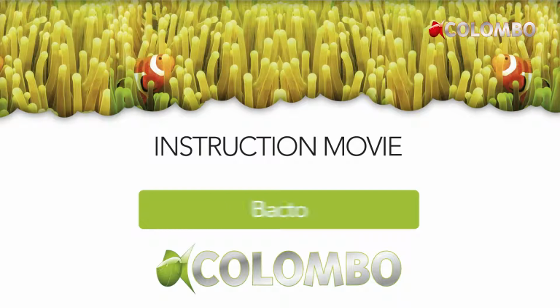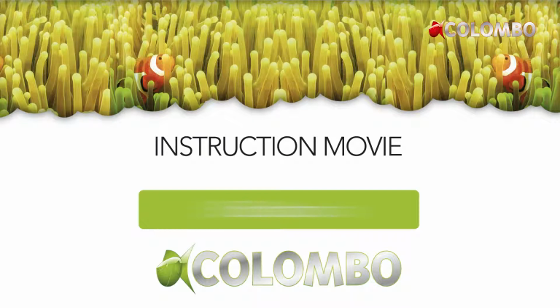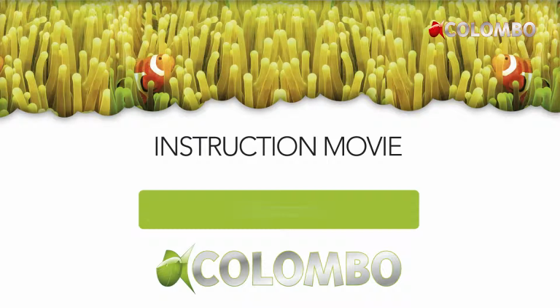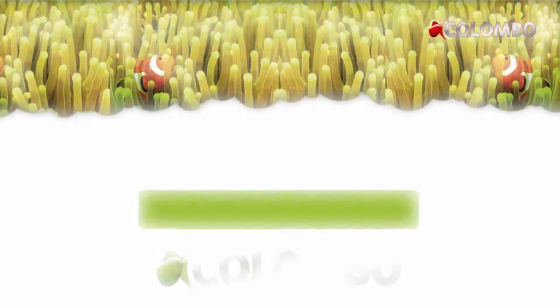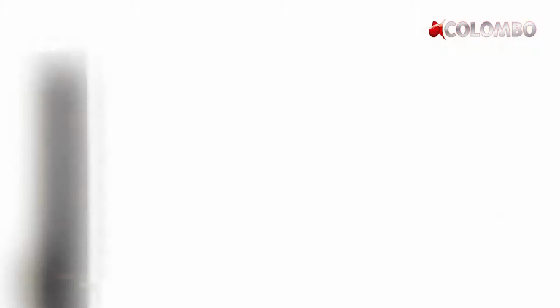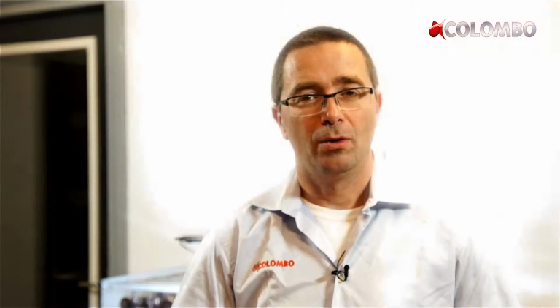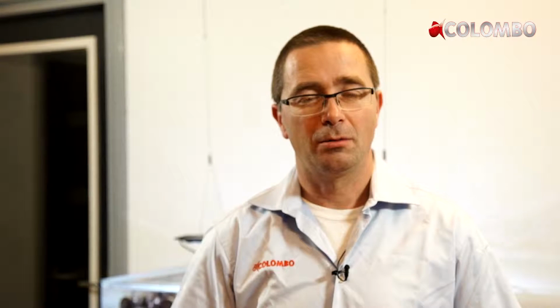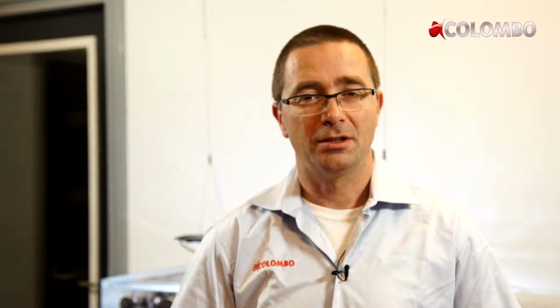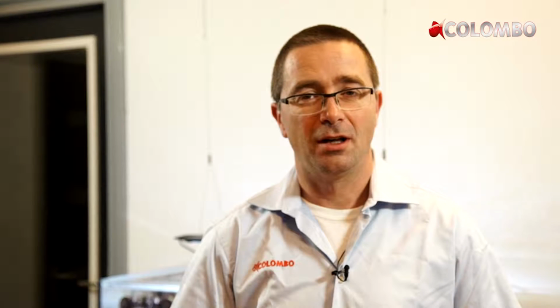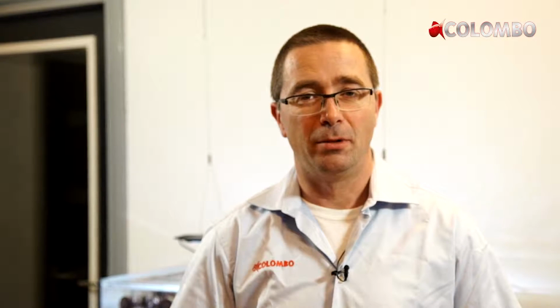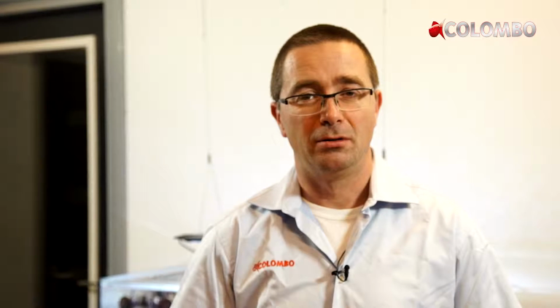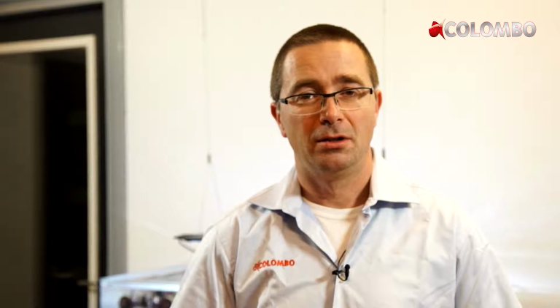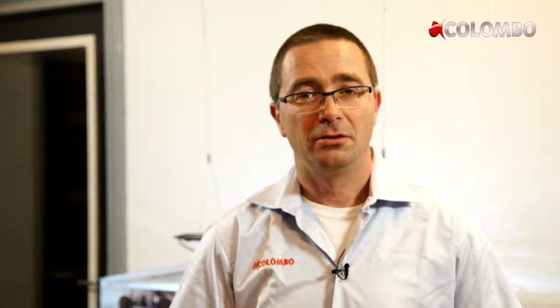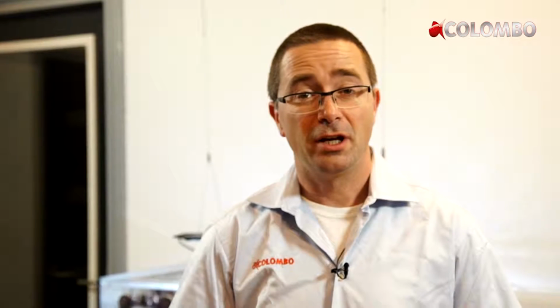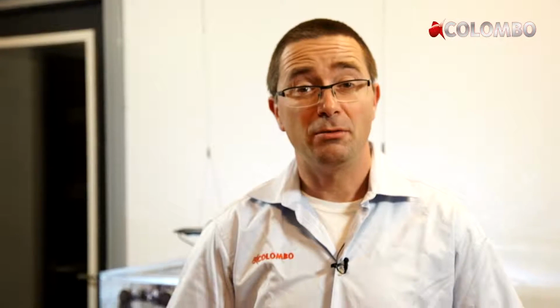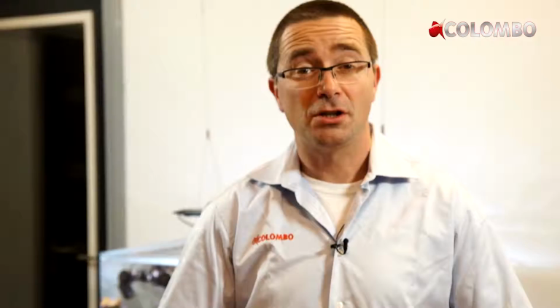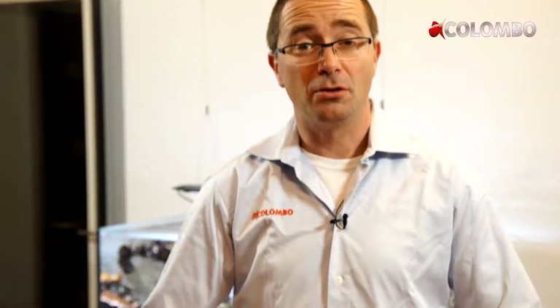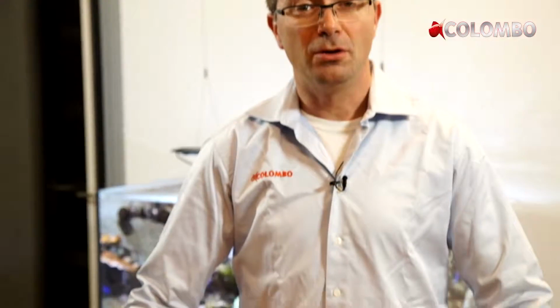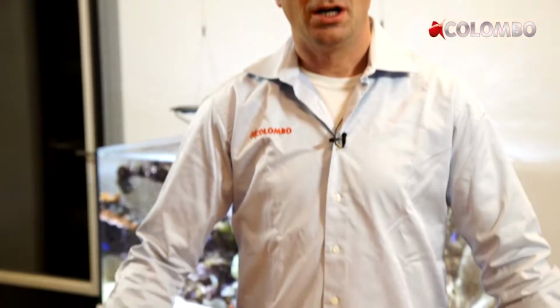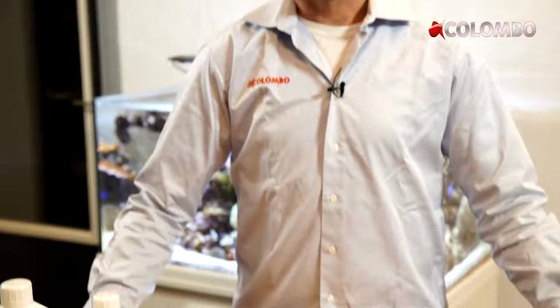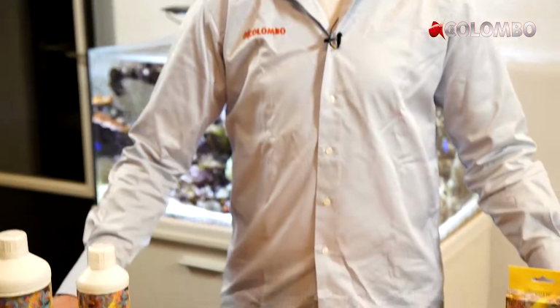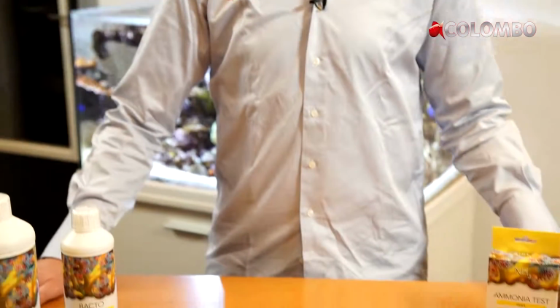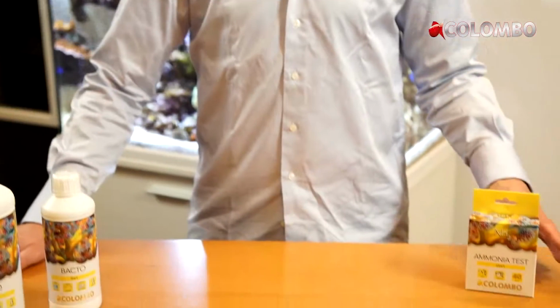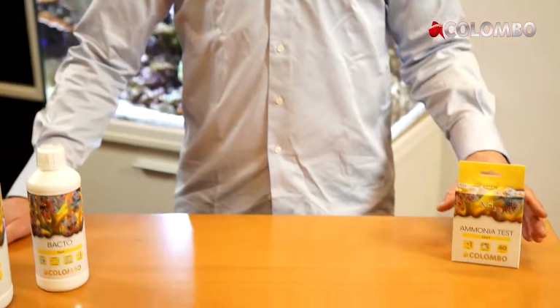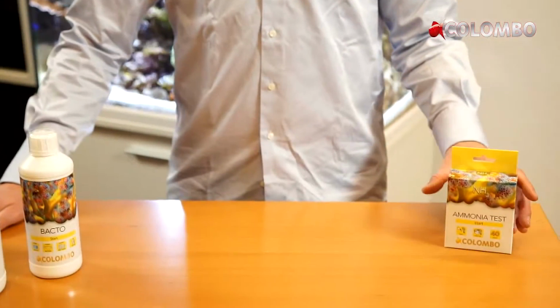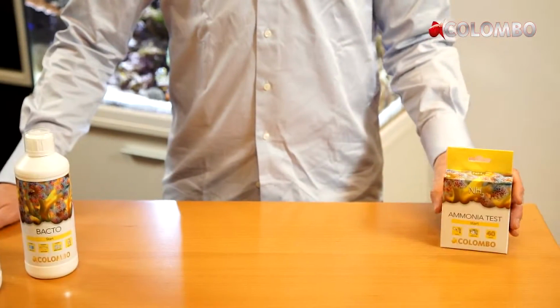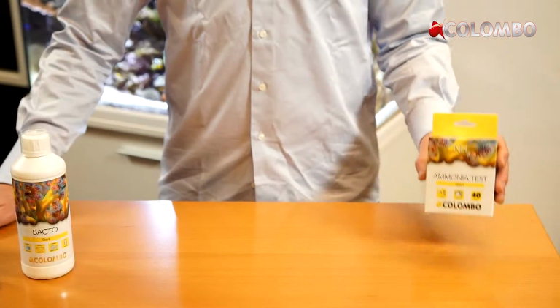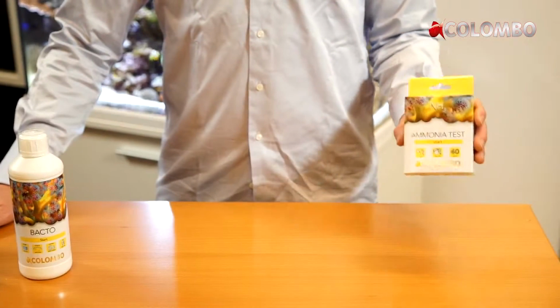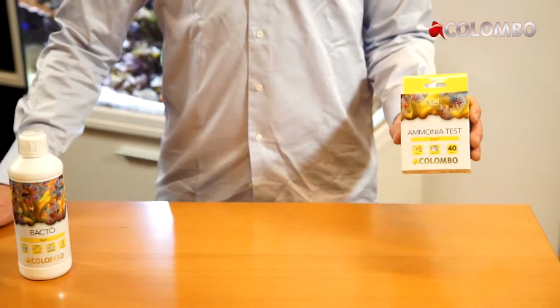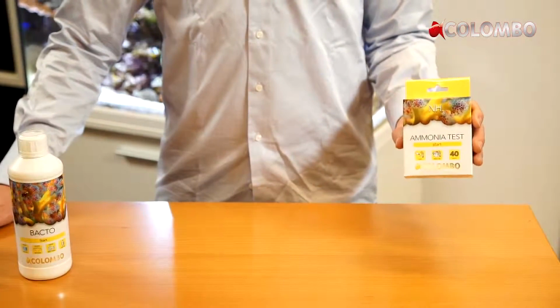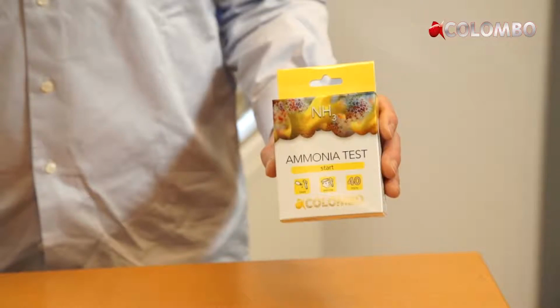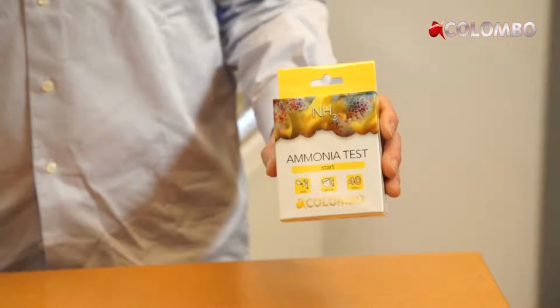Hello, welcome at Colombo. Today we show you how to do the Colombo Marine Ammonia Test.